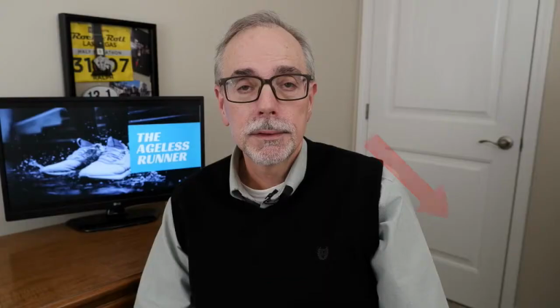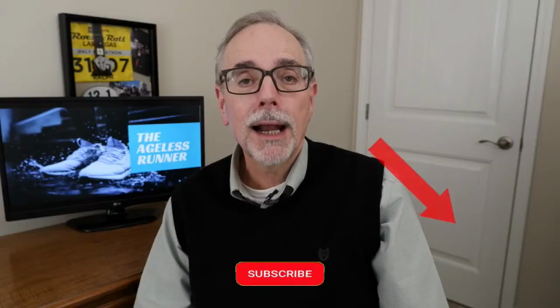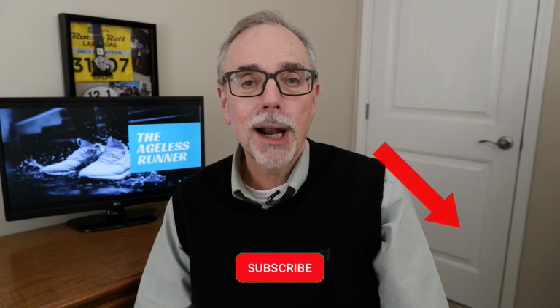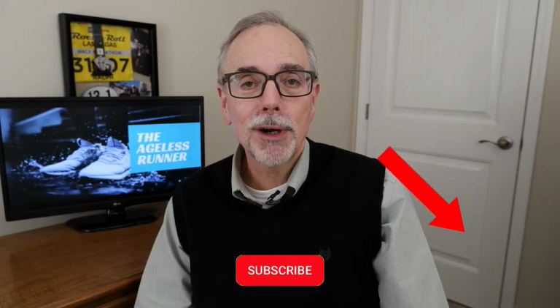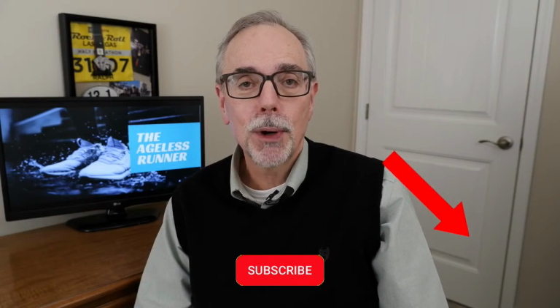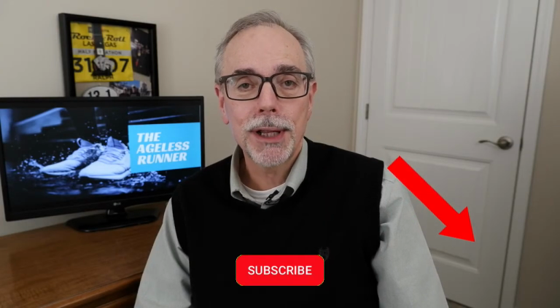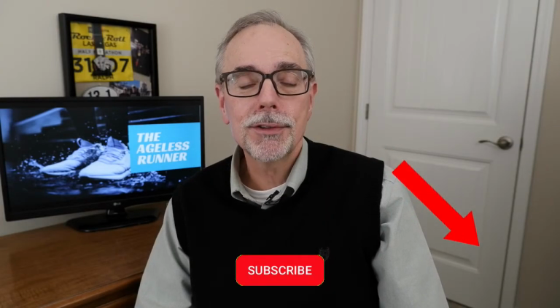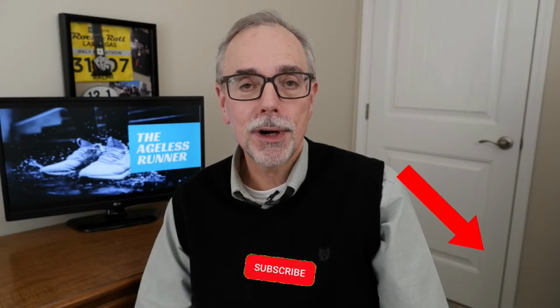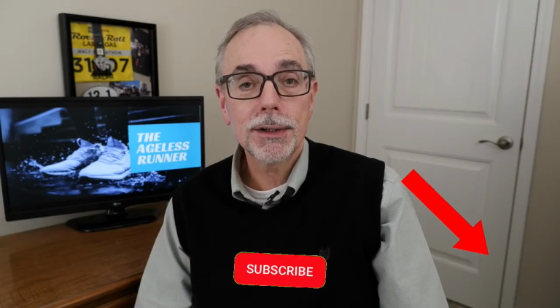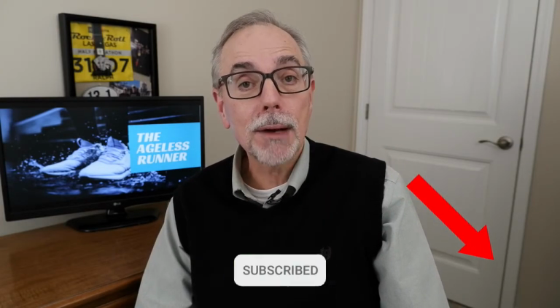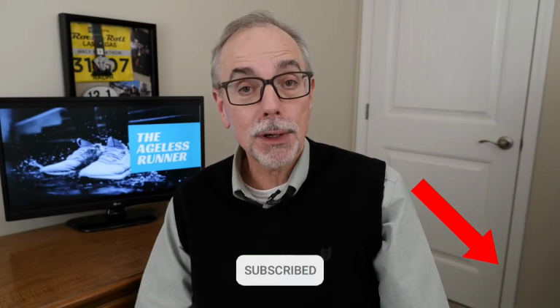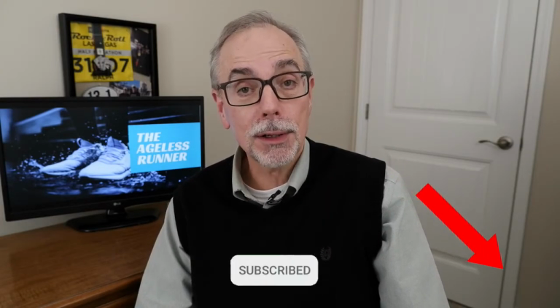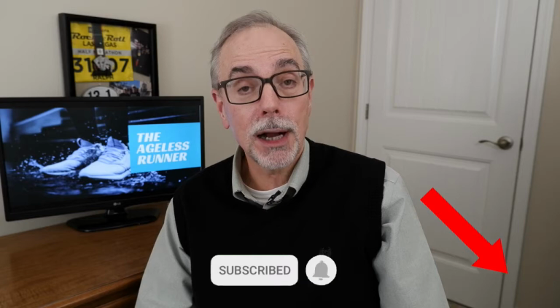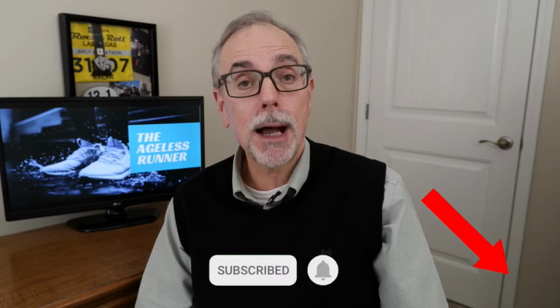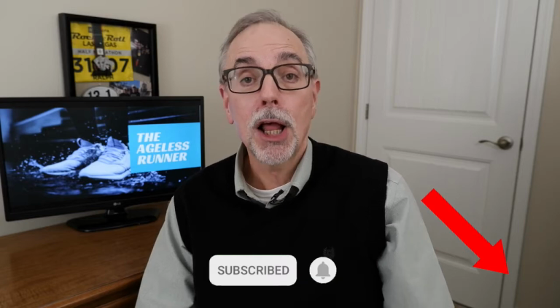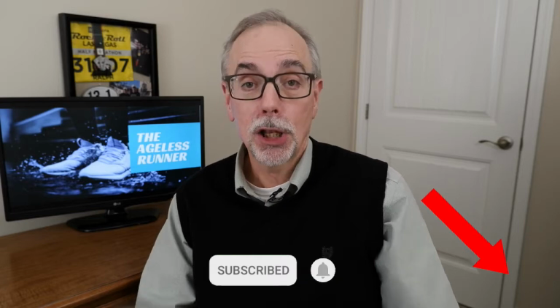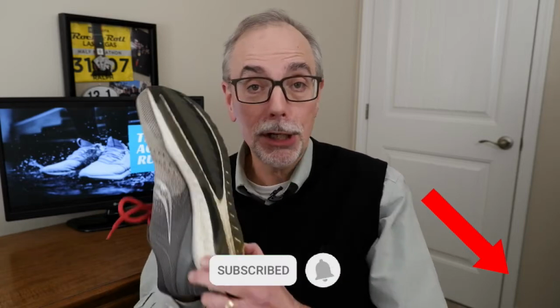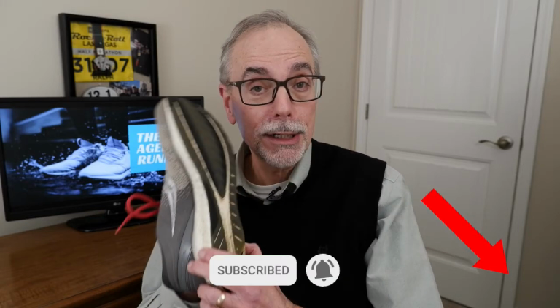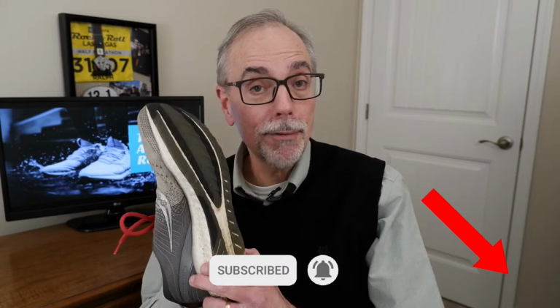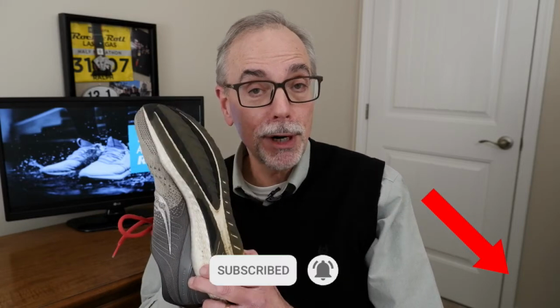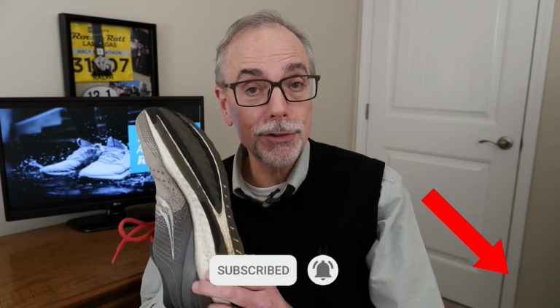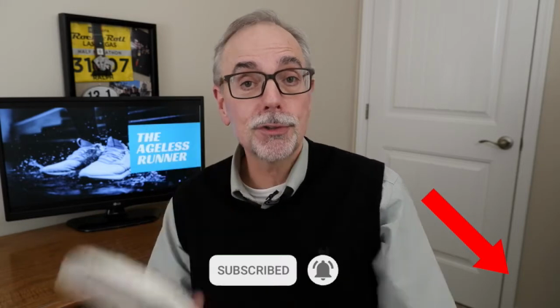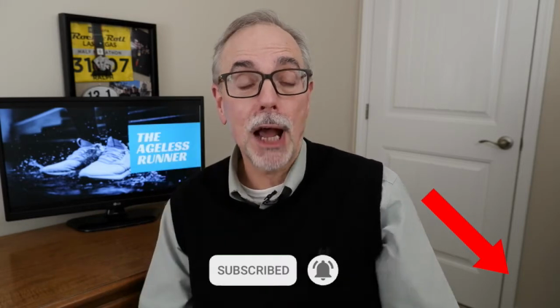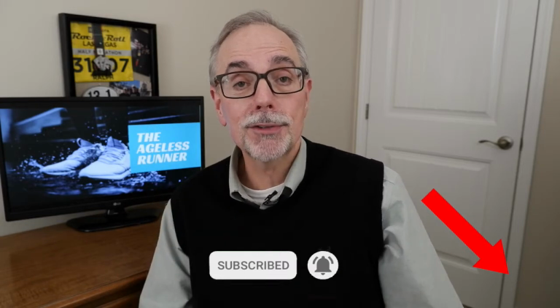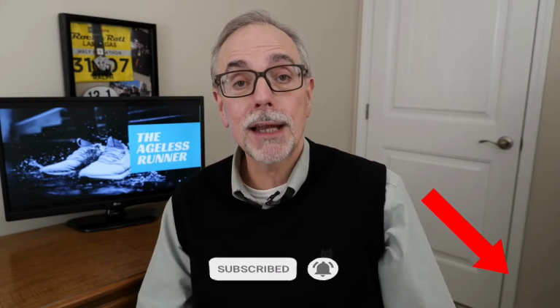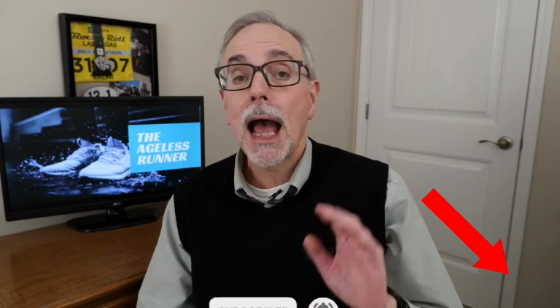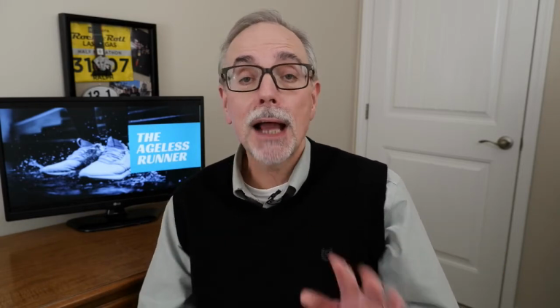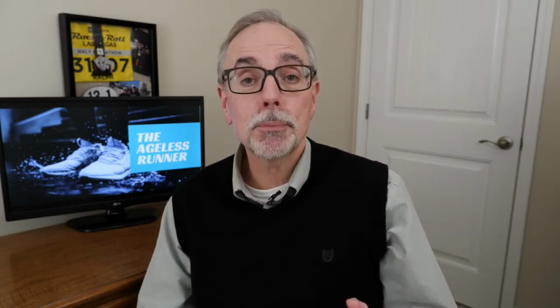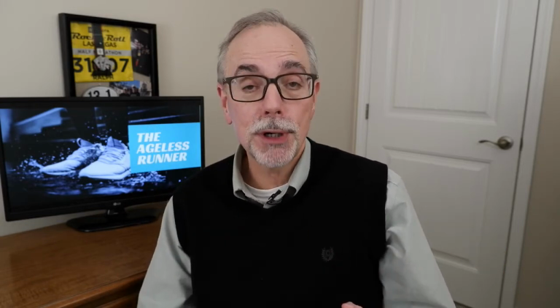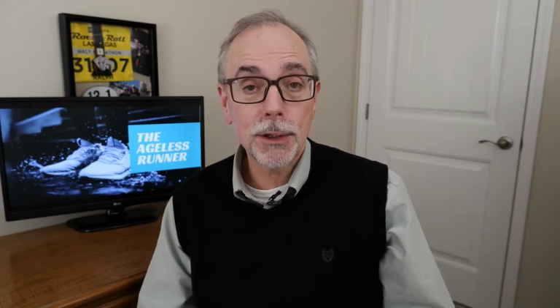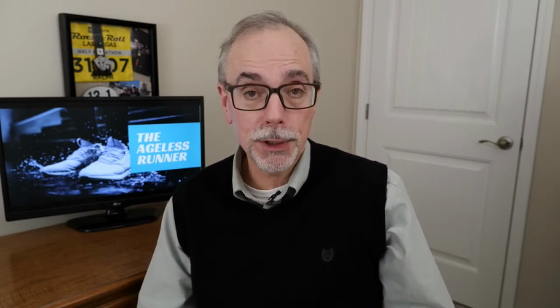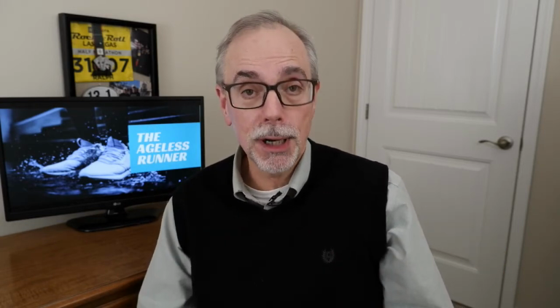Hi, I'm Ralph from WhatAgeIsRunner. Today we're going to talk about looking at the bottom of your running shoes to understand how you're pronating when you run.